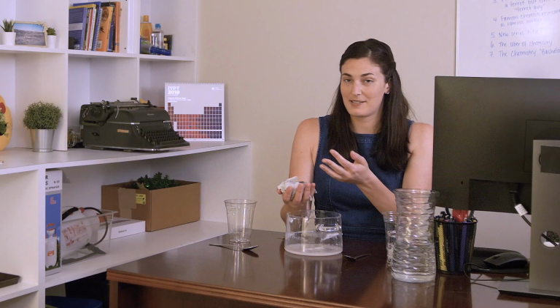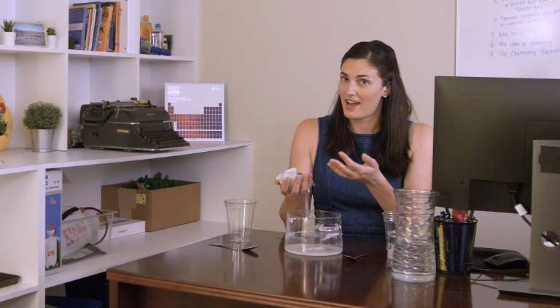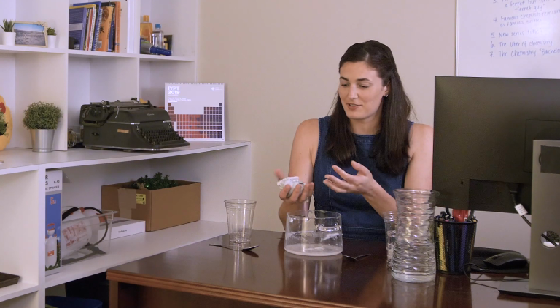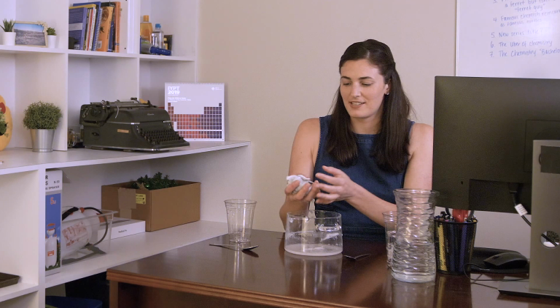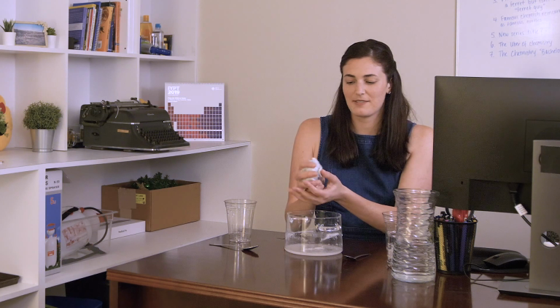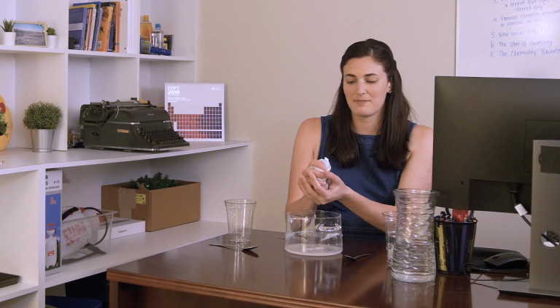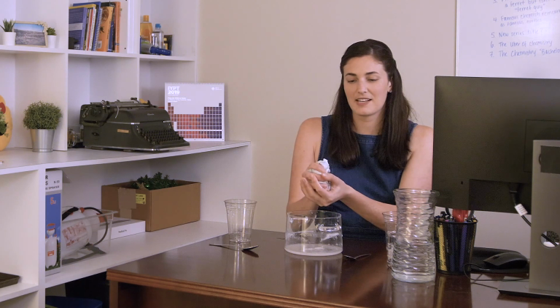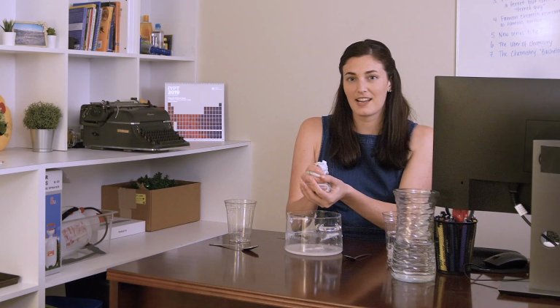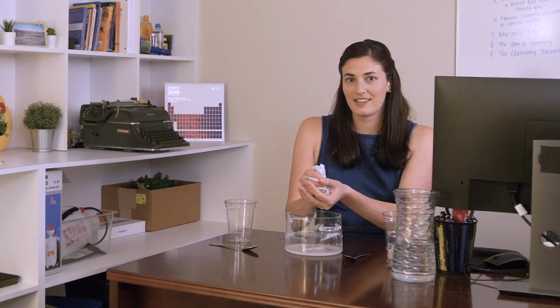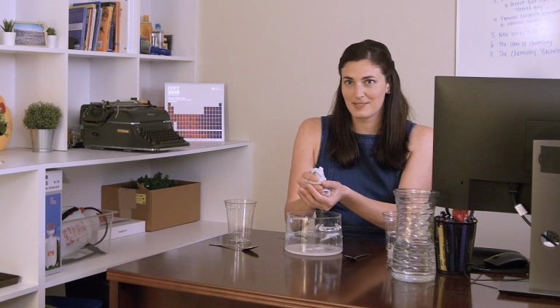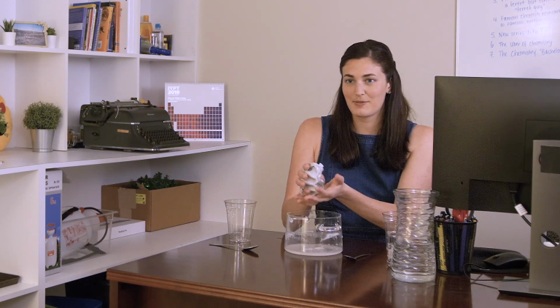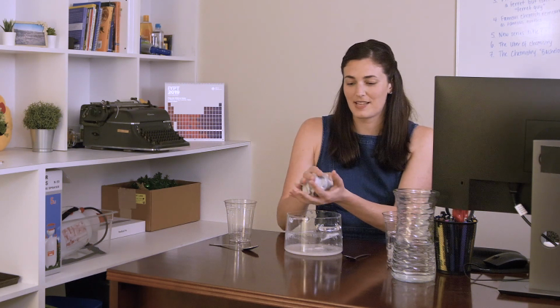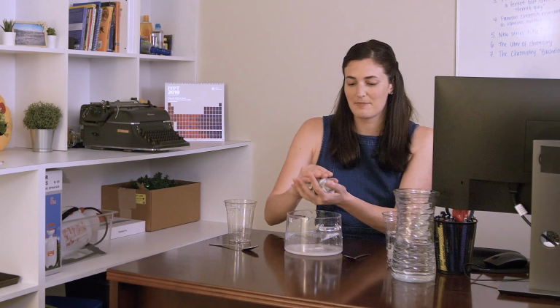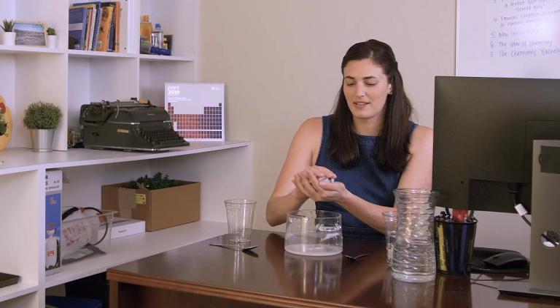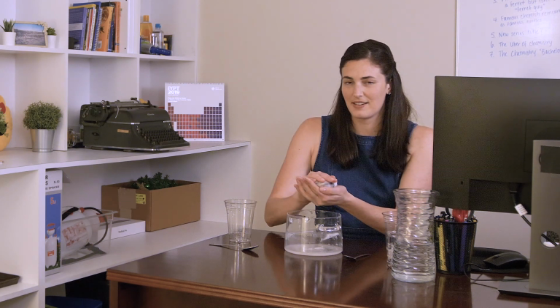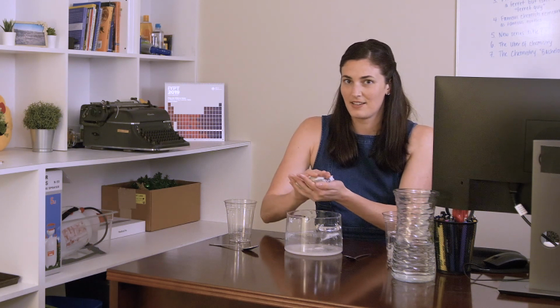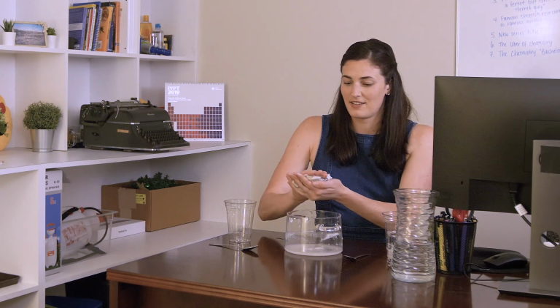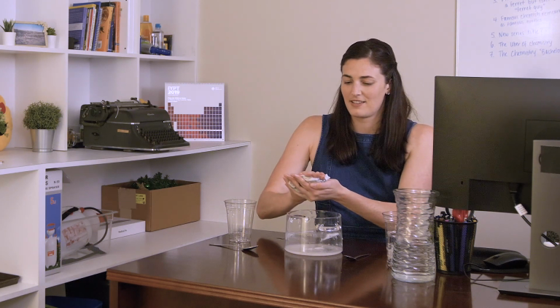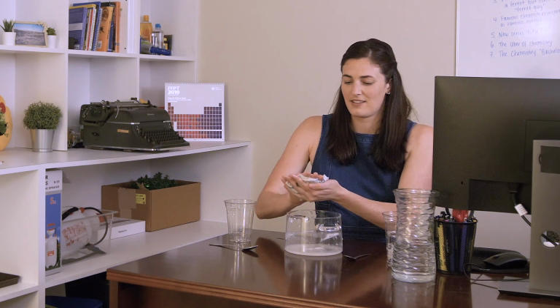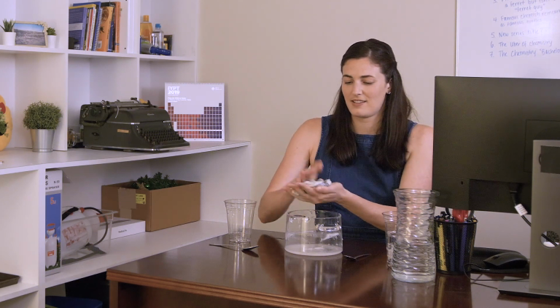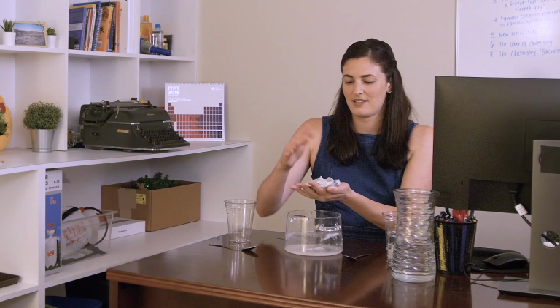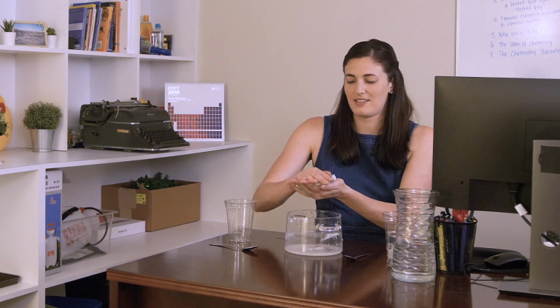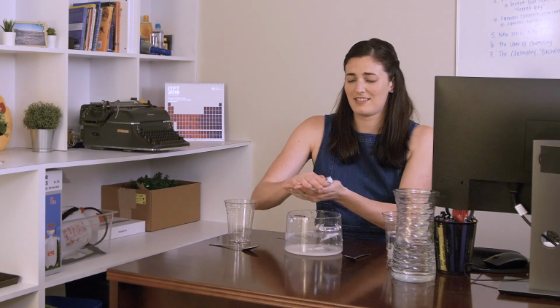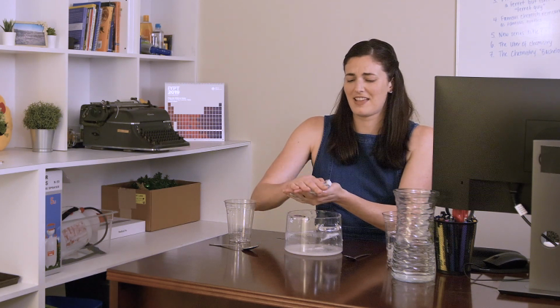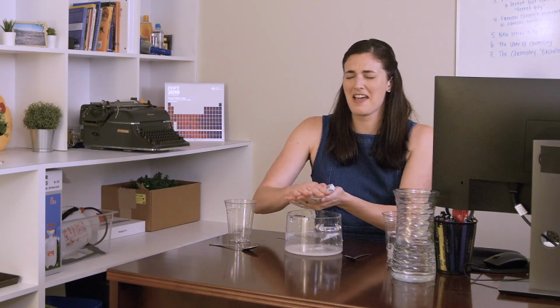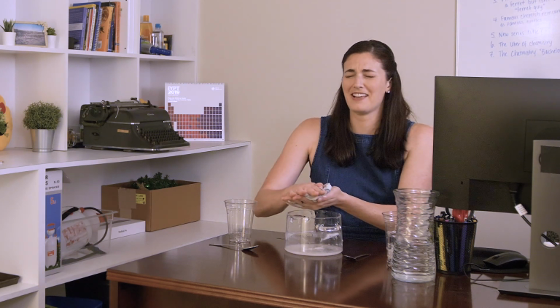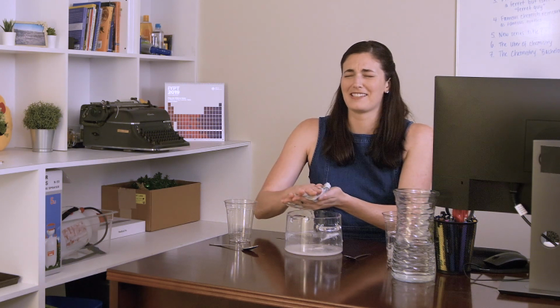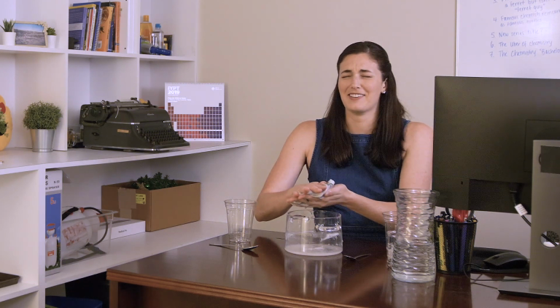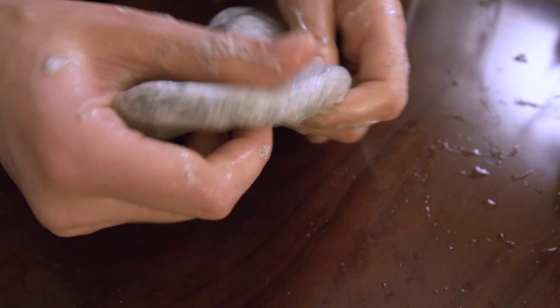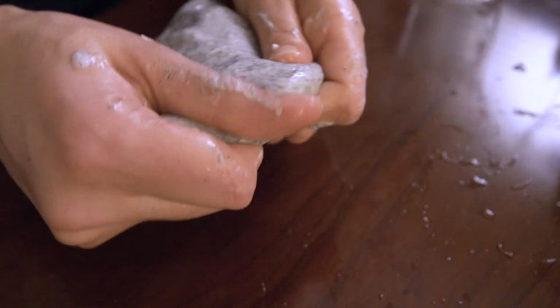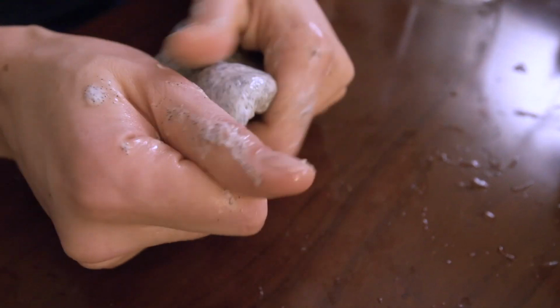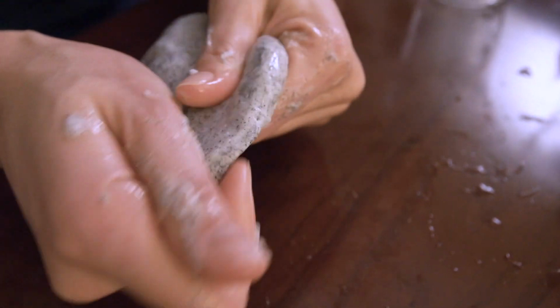Is it actually magnetic? Yes, we have slime — but it sounds so gross.